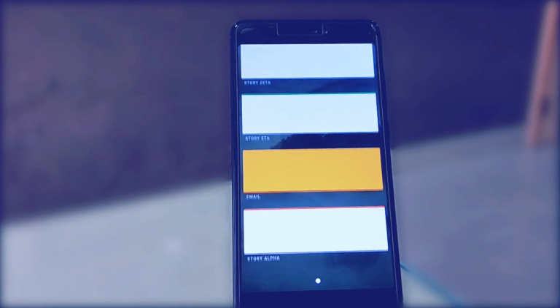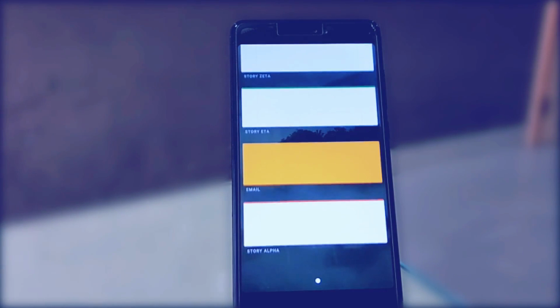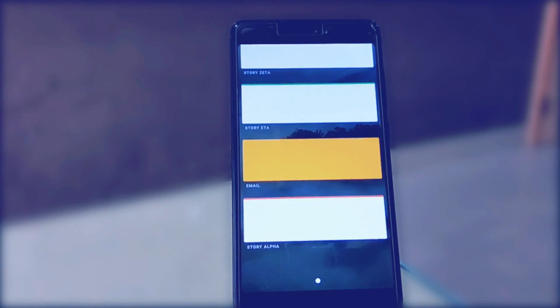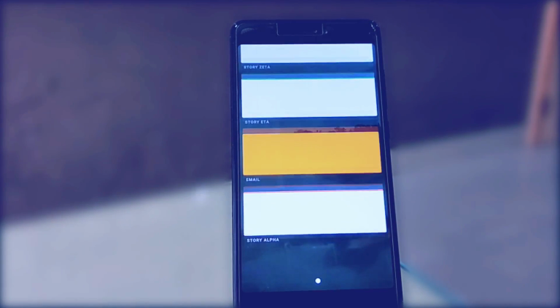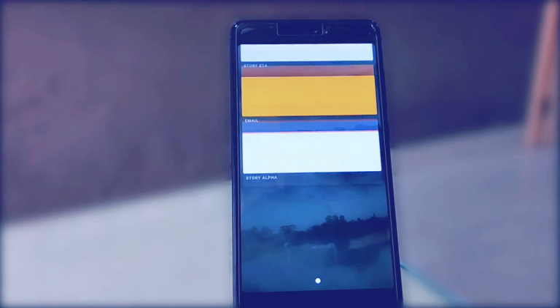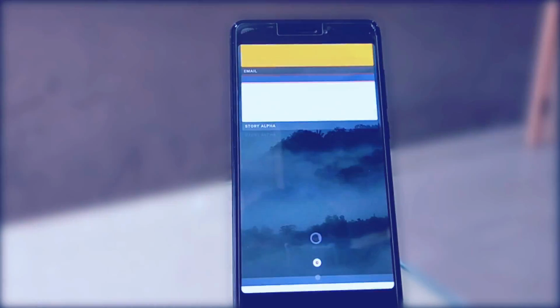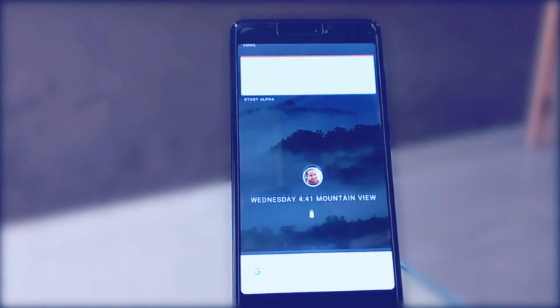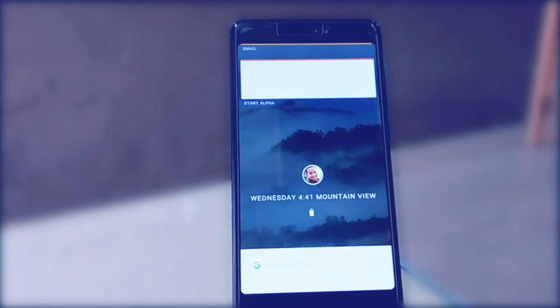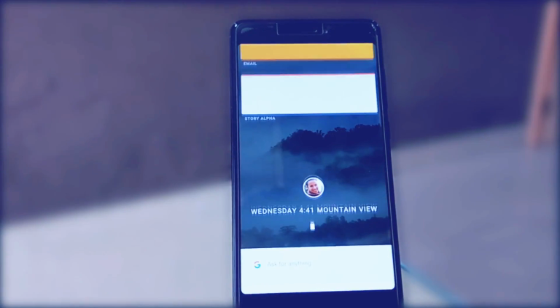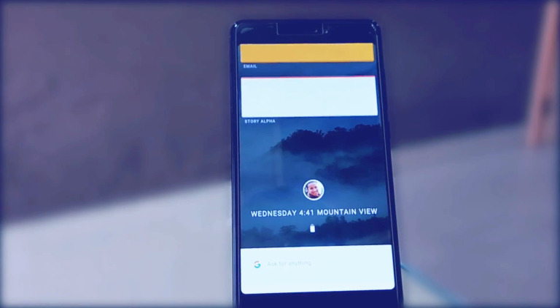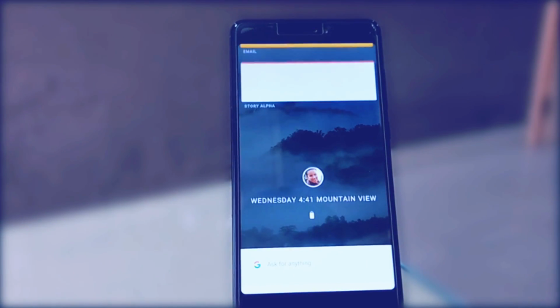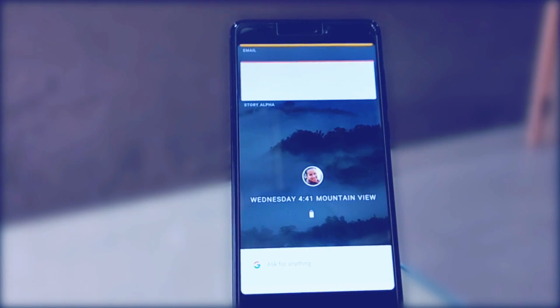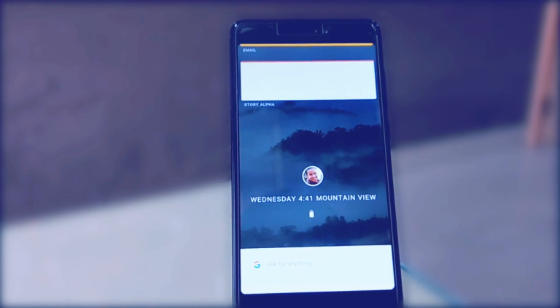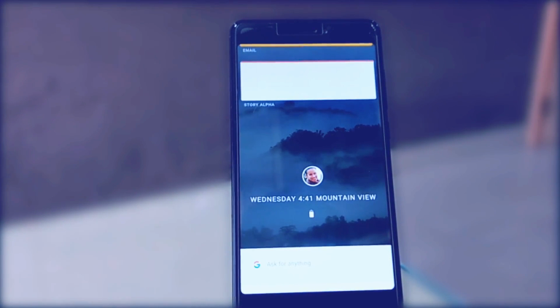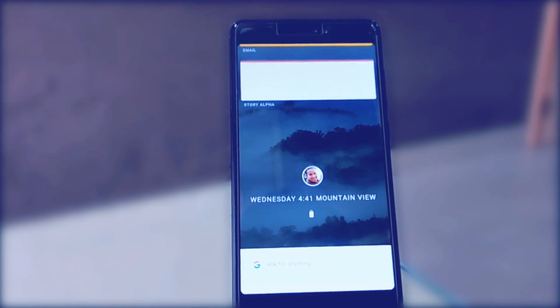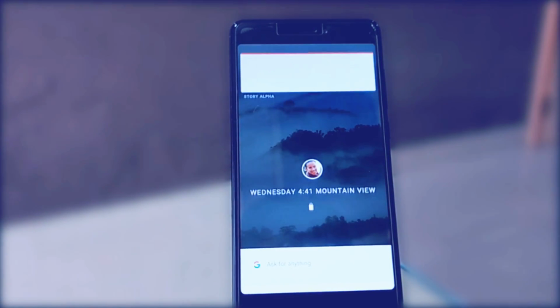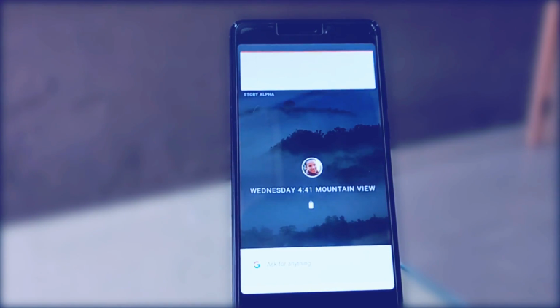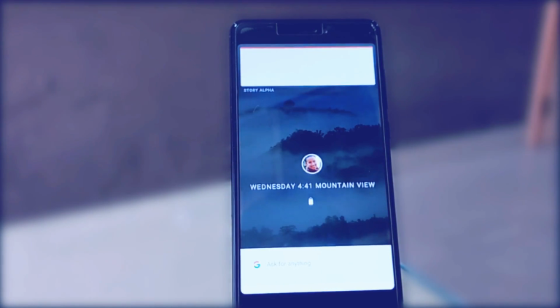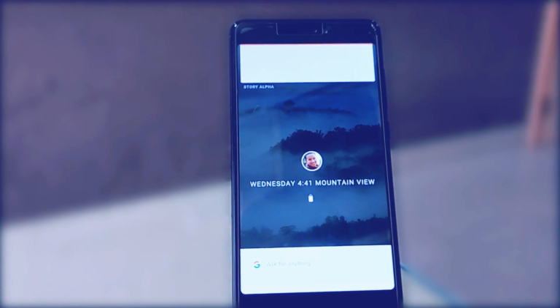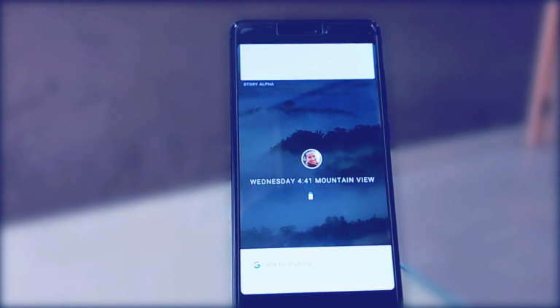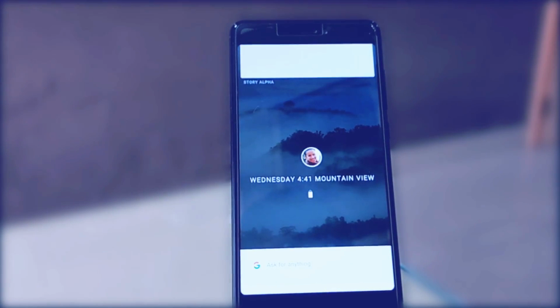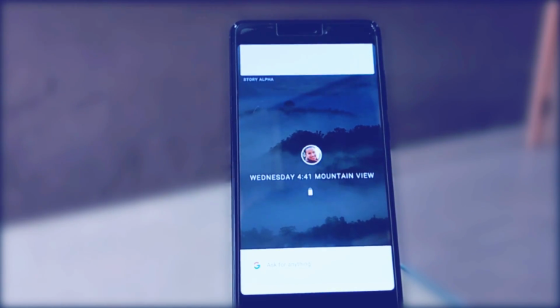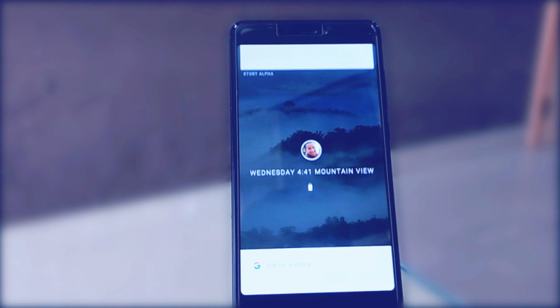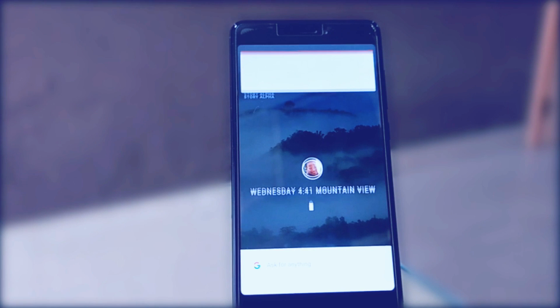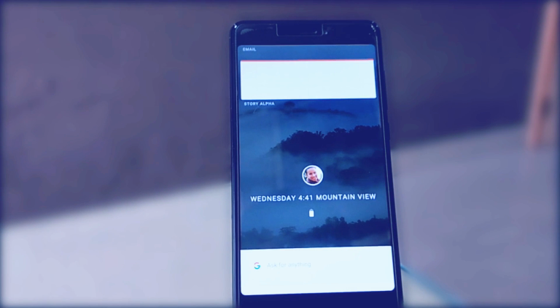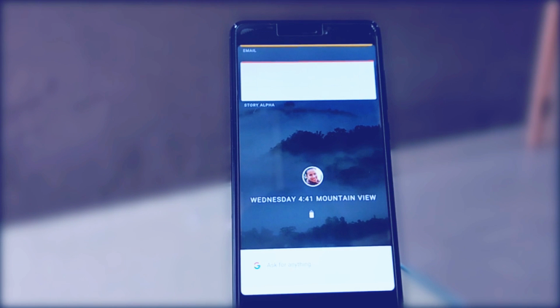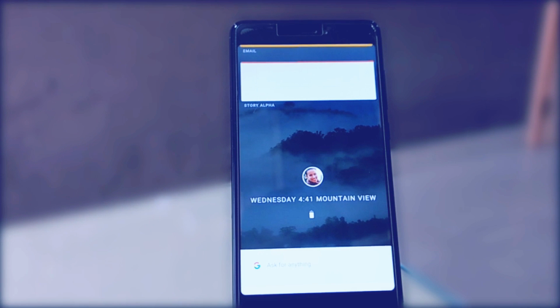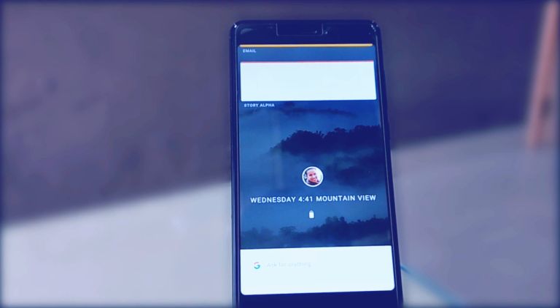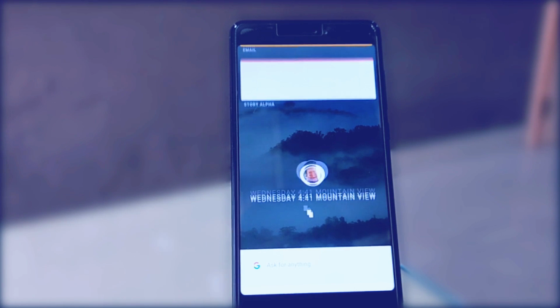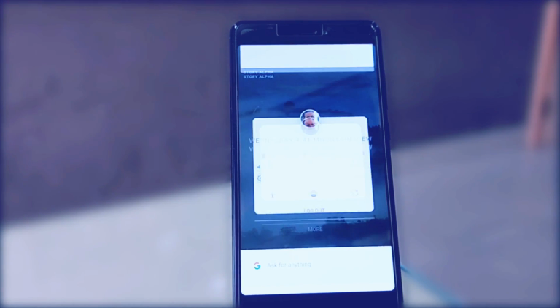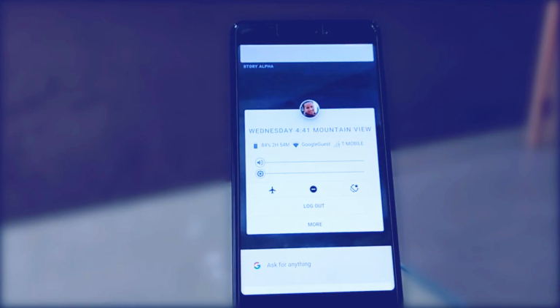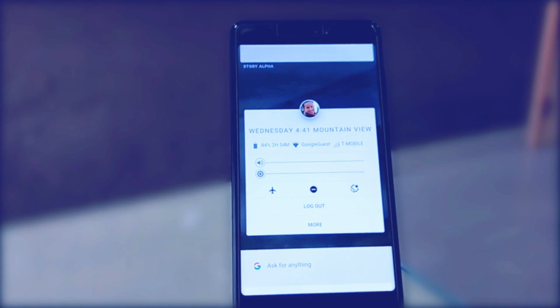So without wasting any time, let's get started. Hey guys, I am your host RK and you are watching Gizprime.